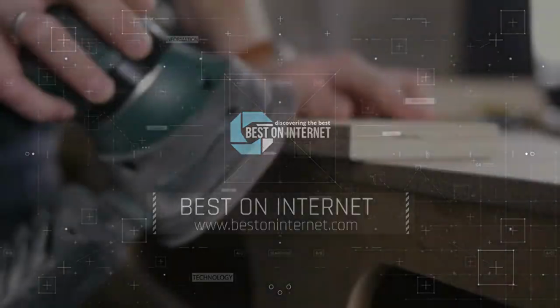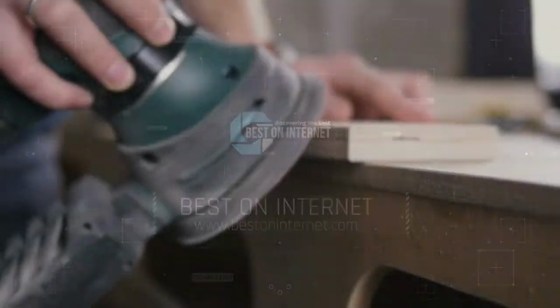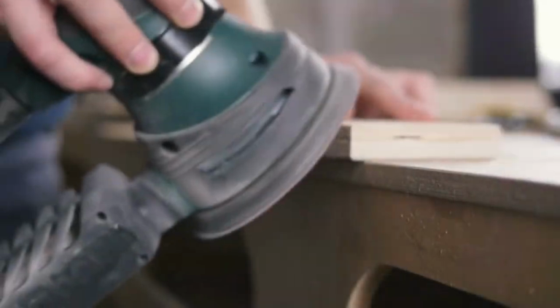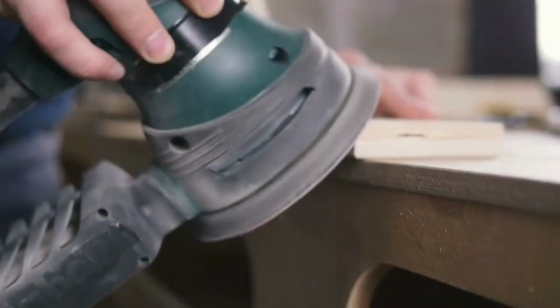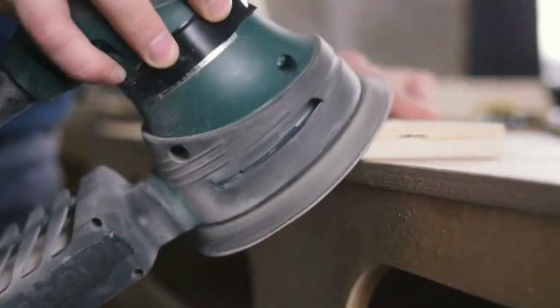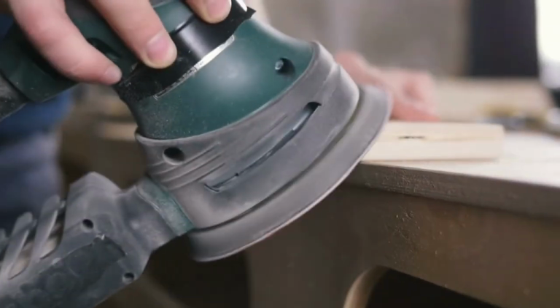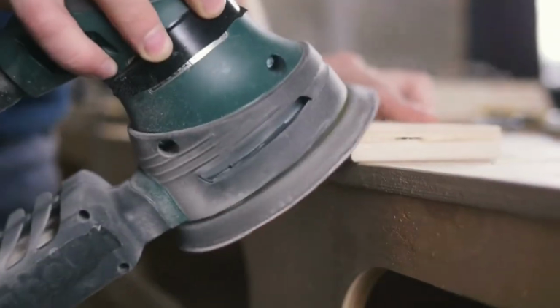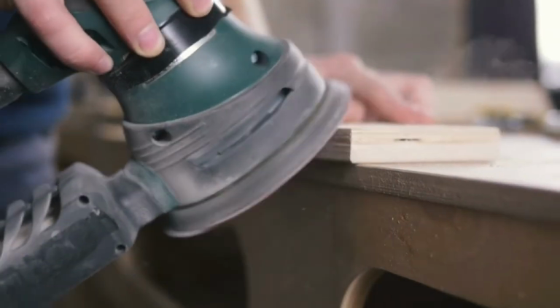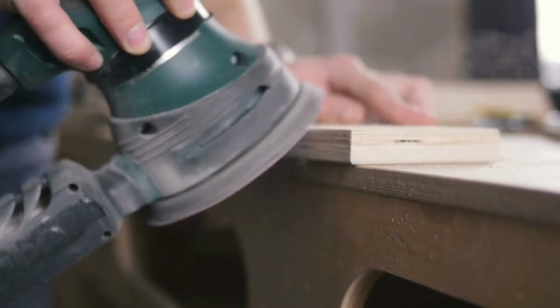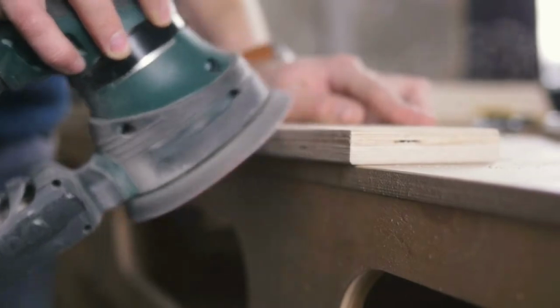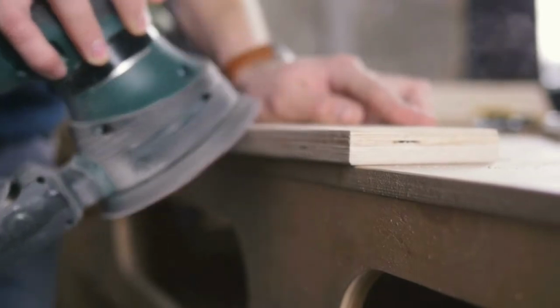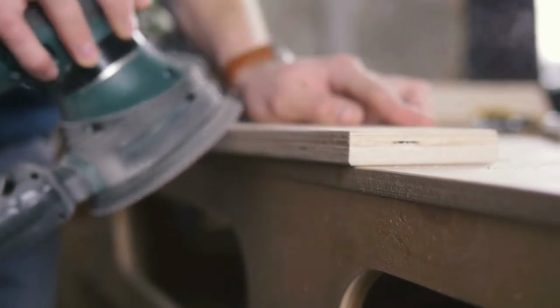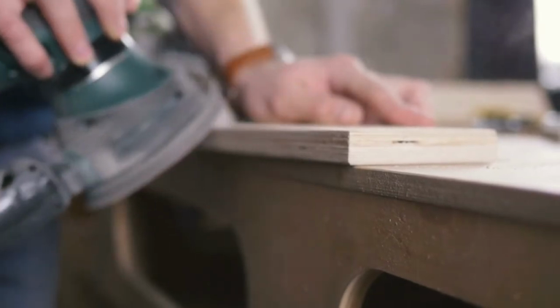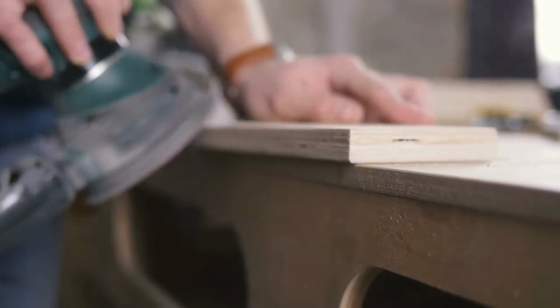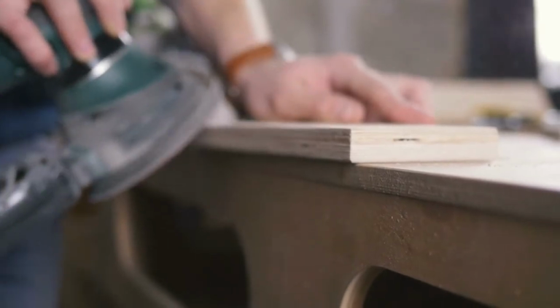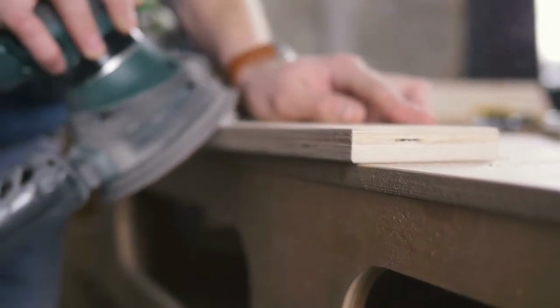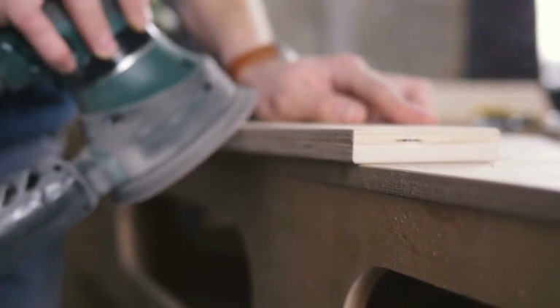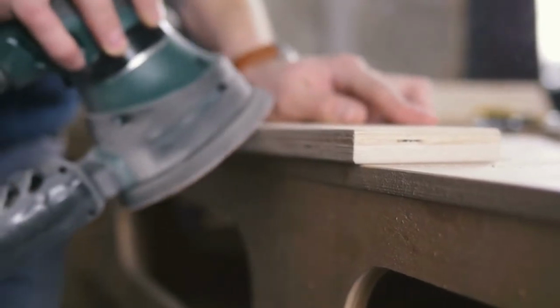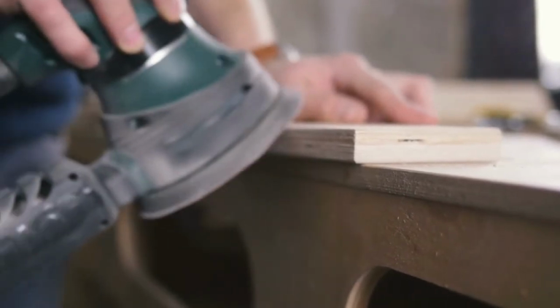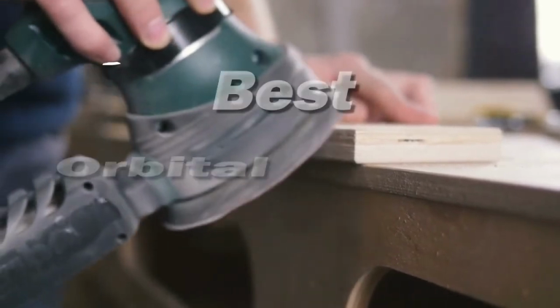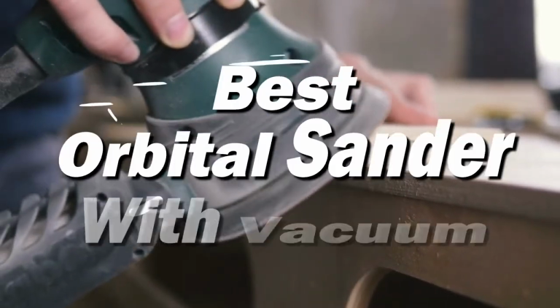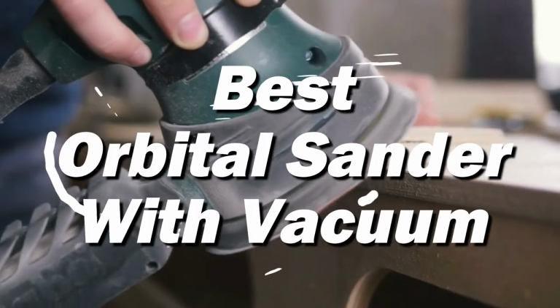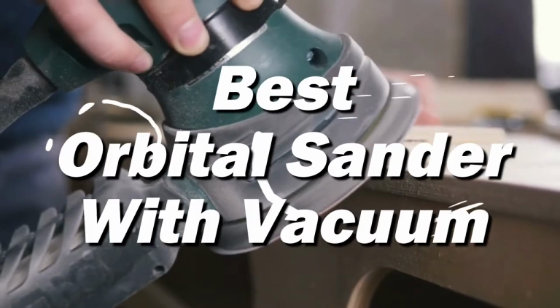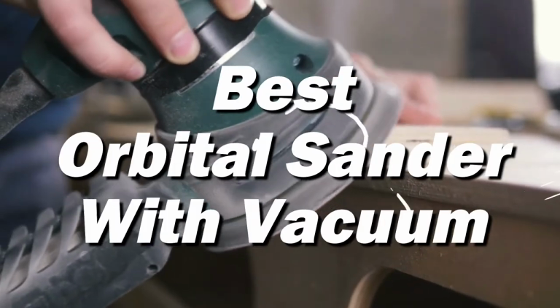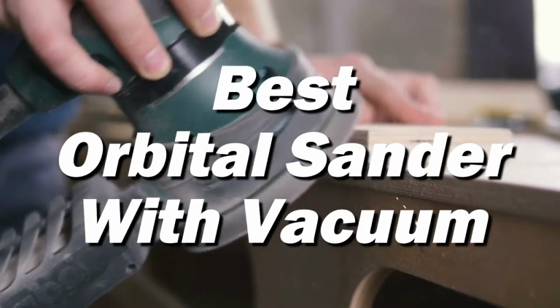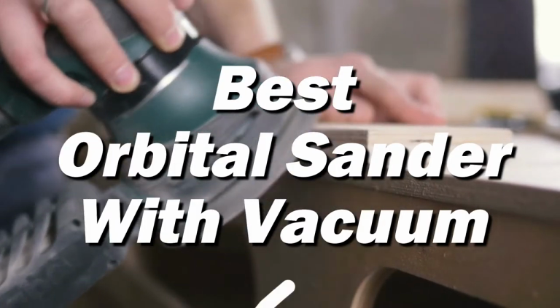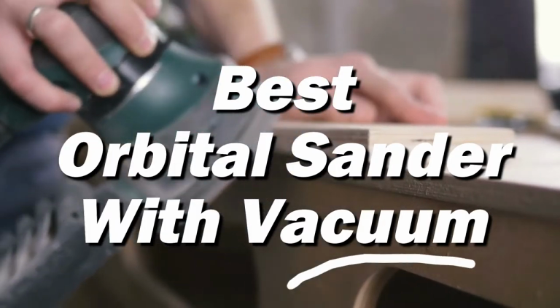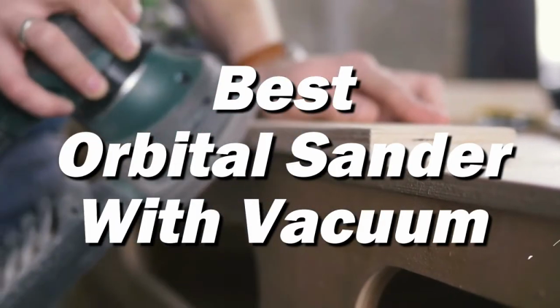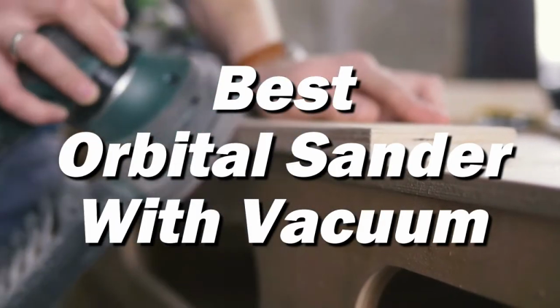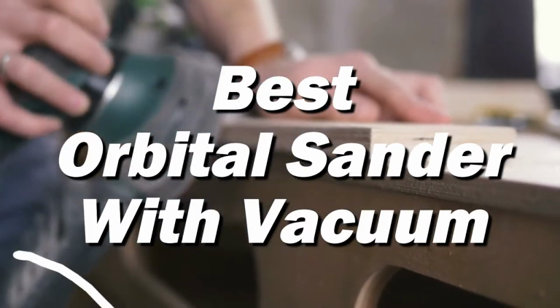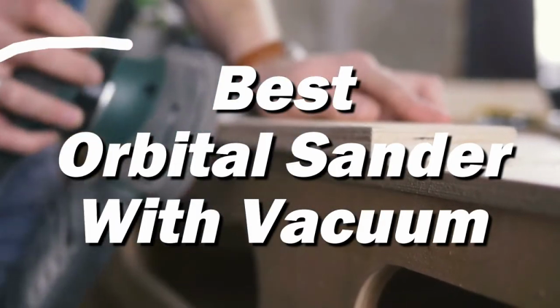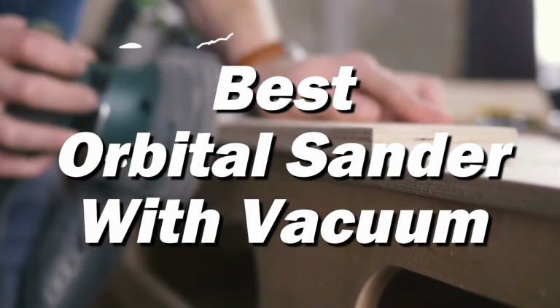Hello guys, today I will be introducing to you the best orbital sanders with a vacuum attachment.